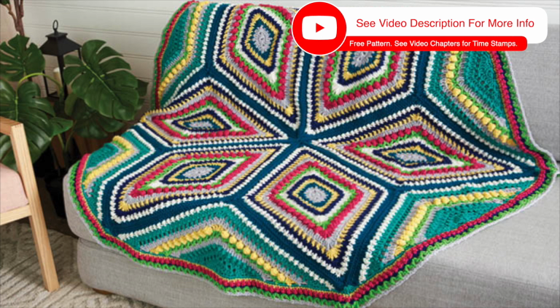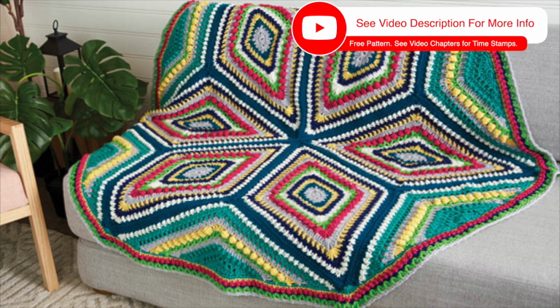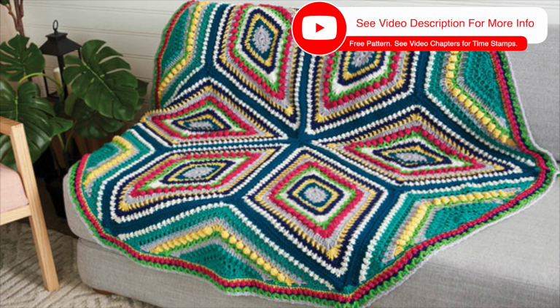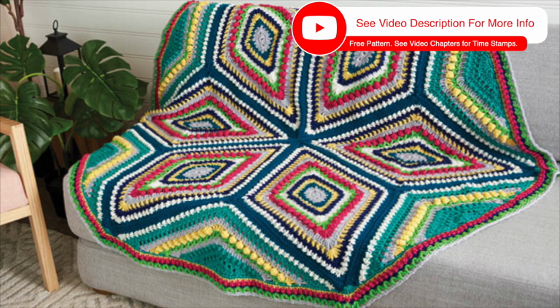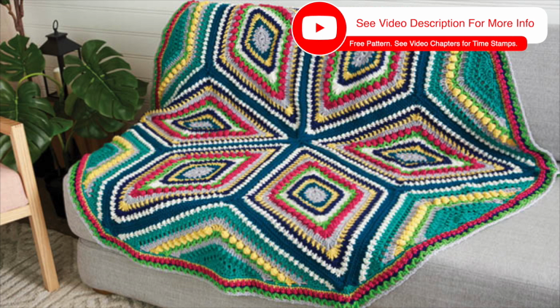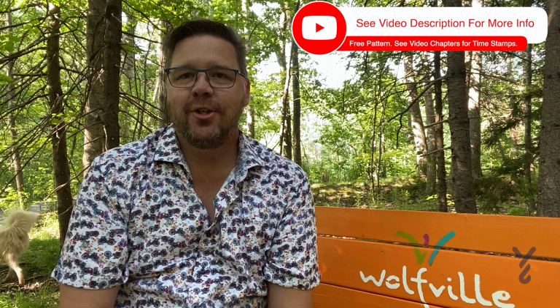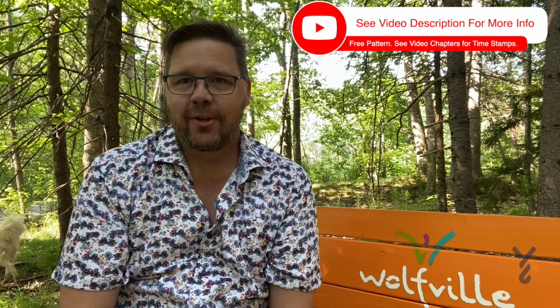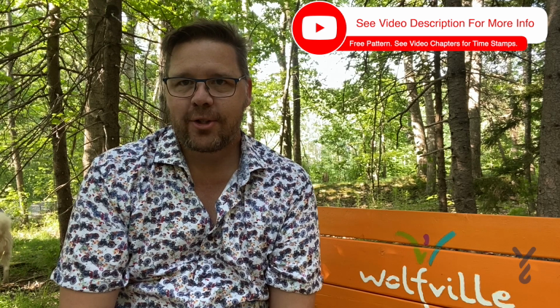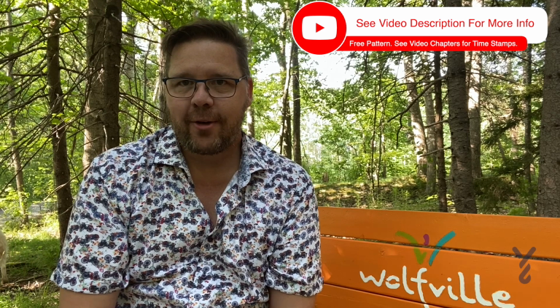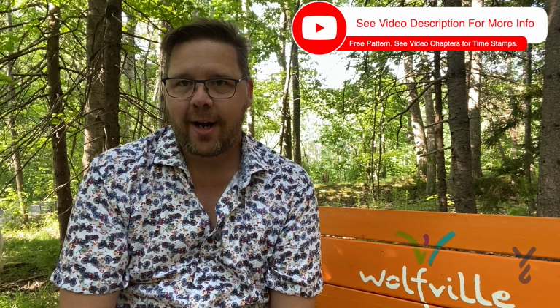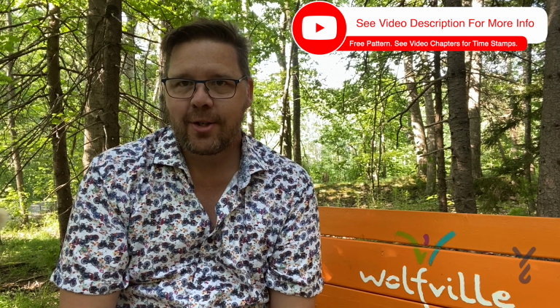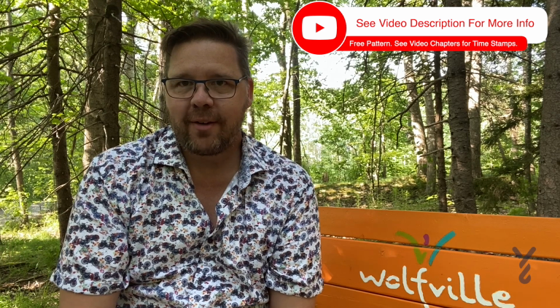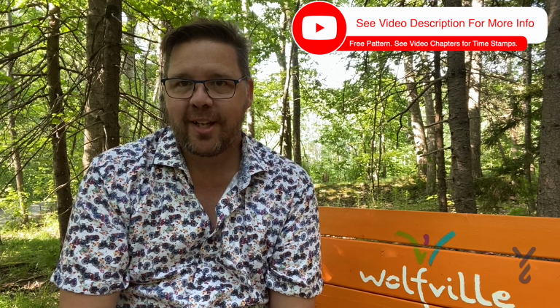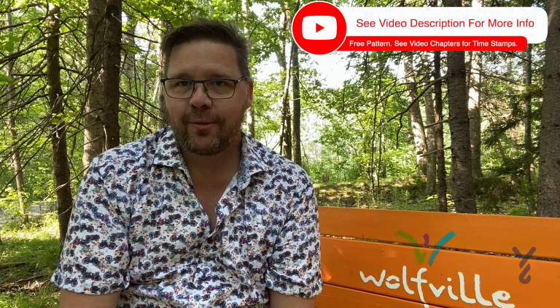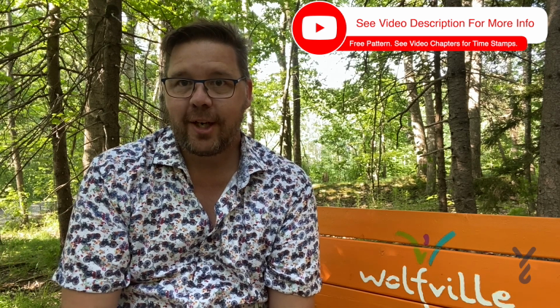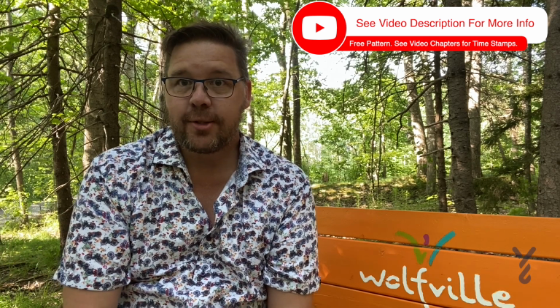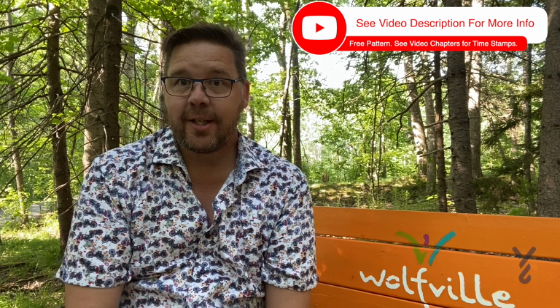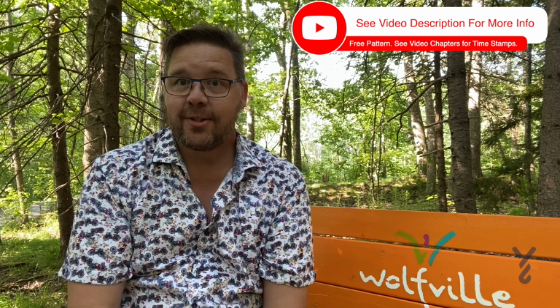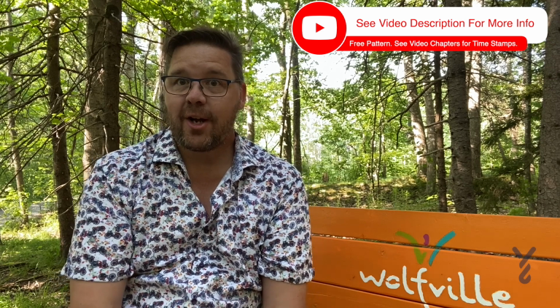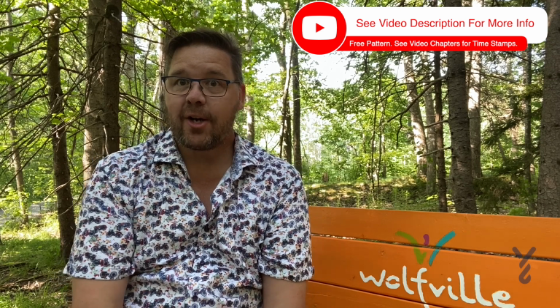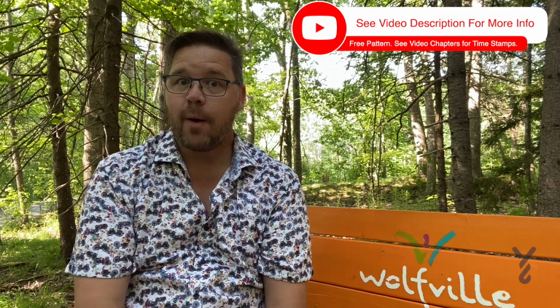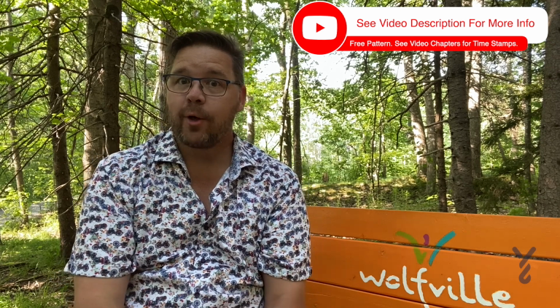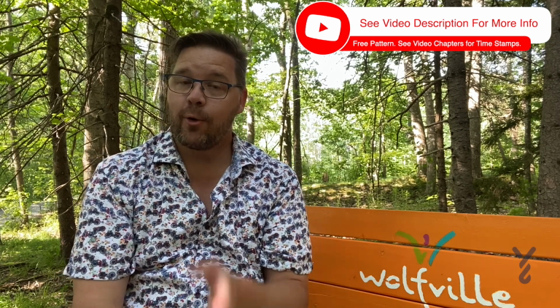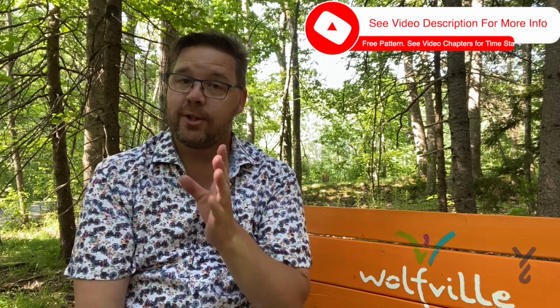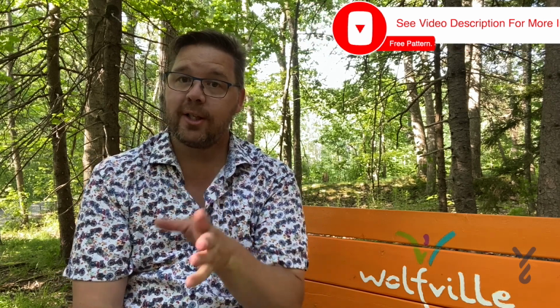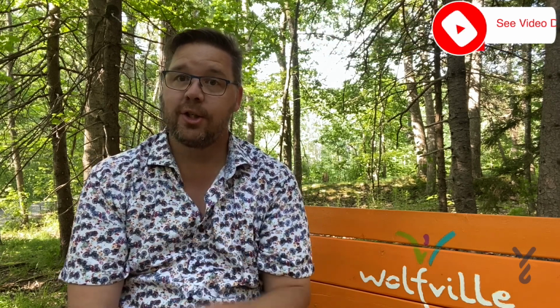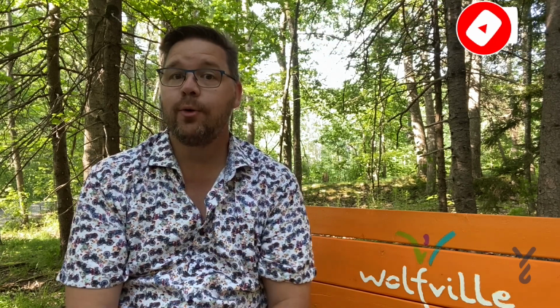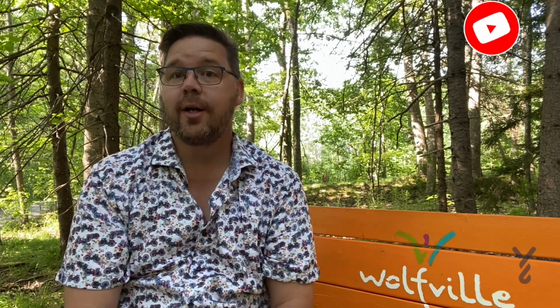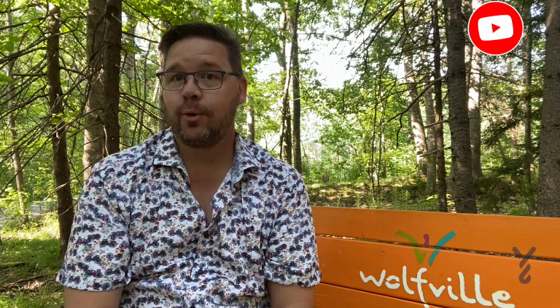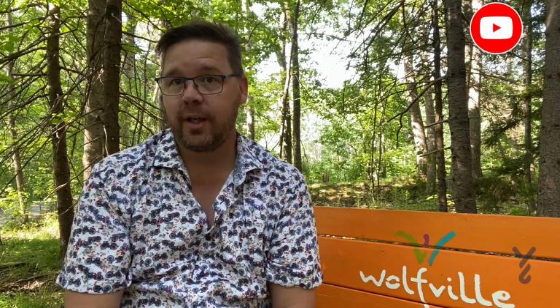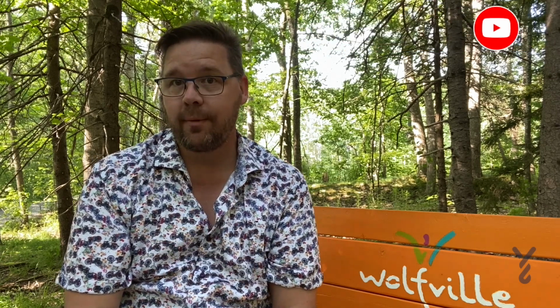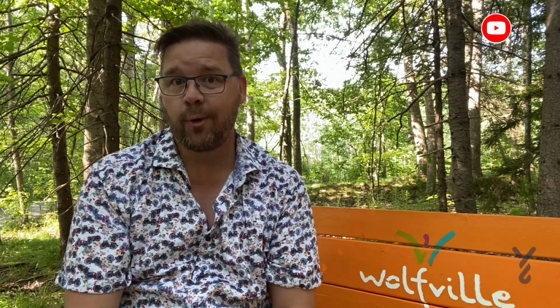Welcome back to The Crochet Crowd as well as my friends over at yarnspirations.com. We're going to continue on to week number four.